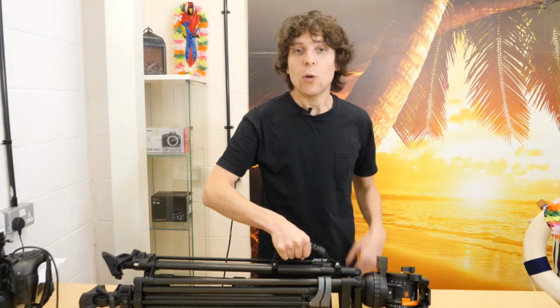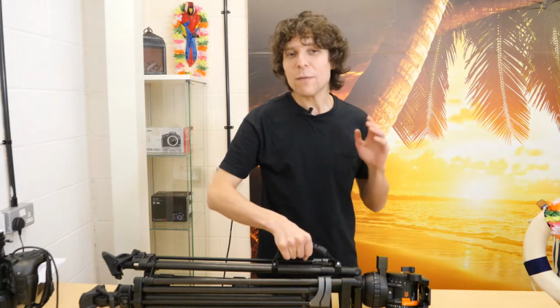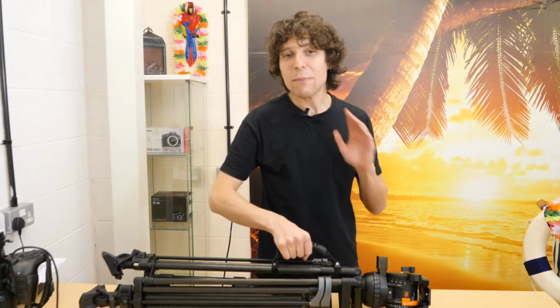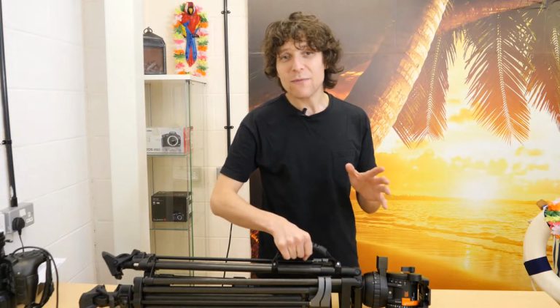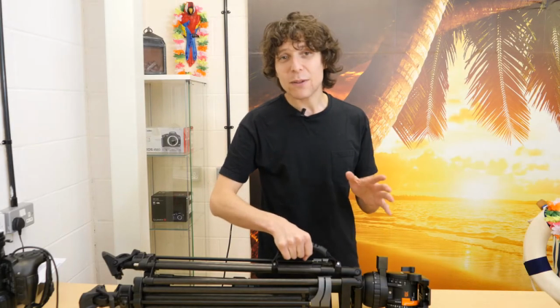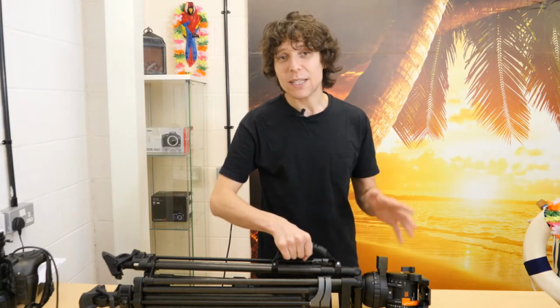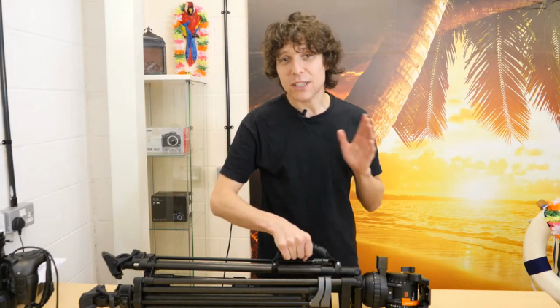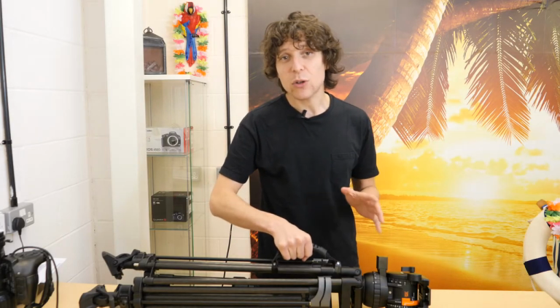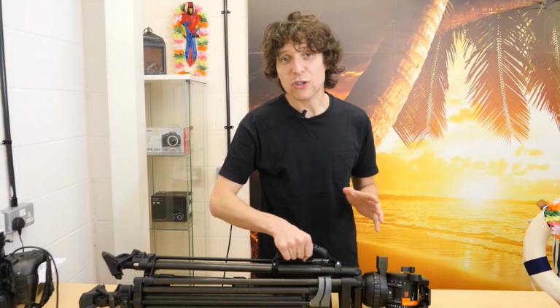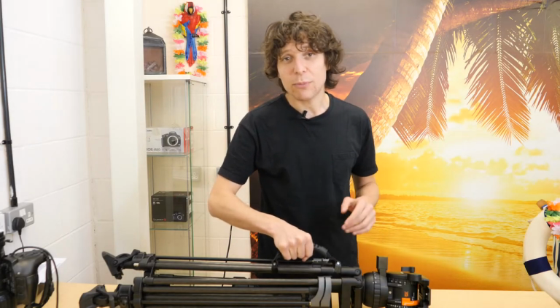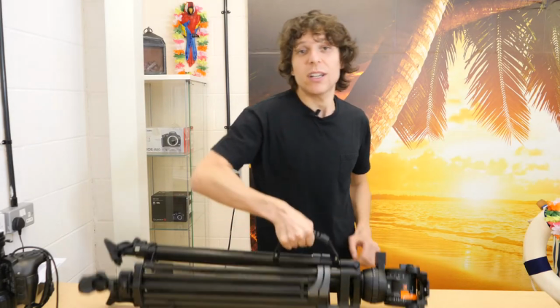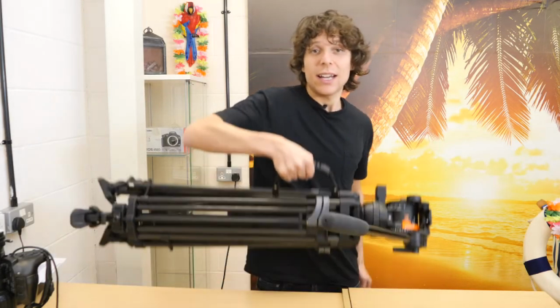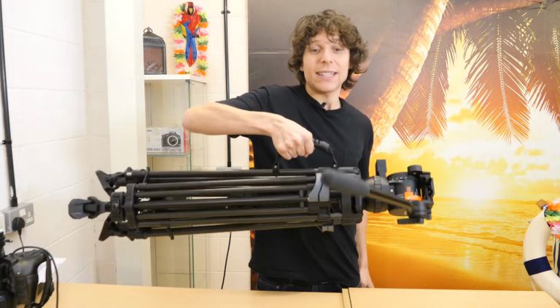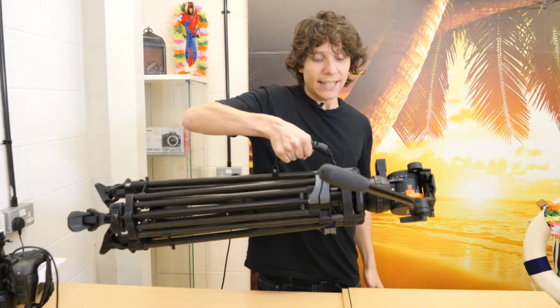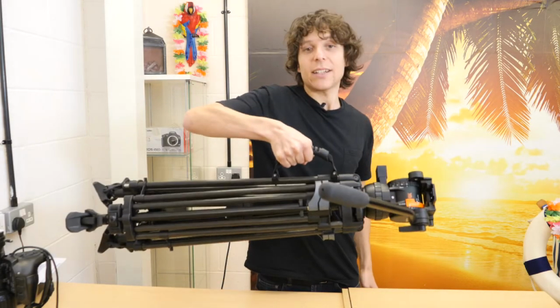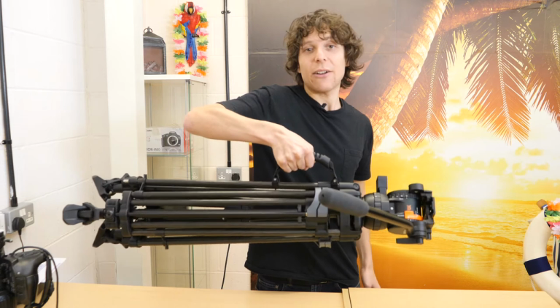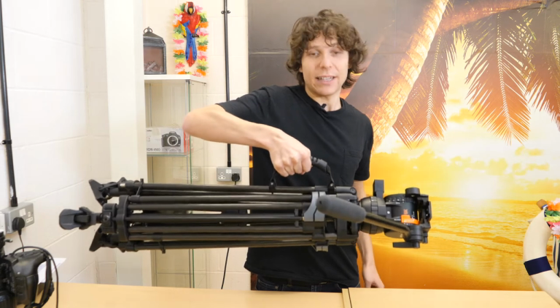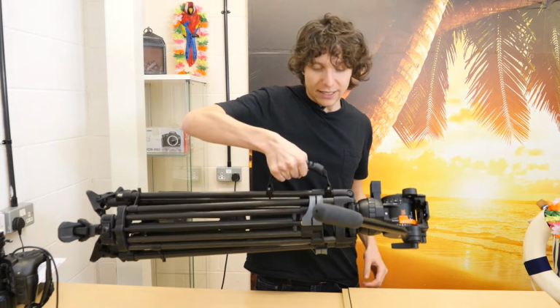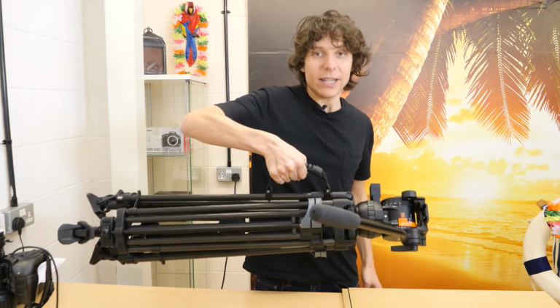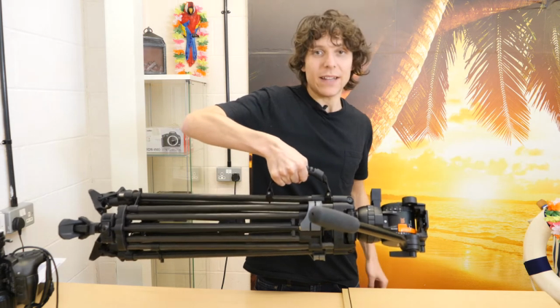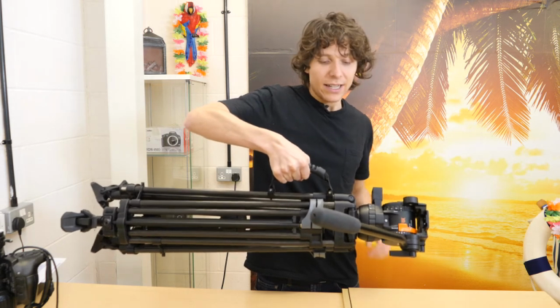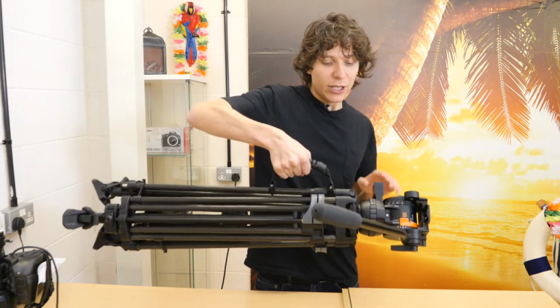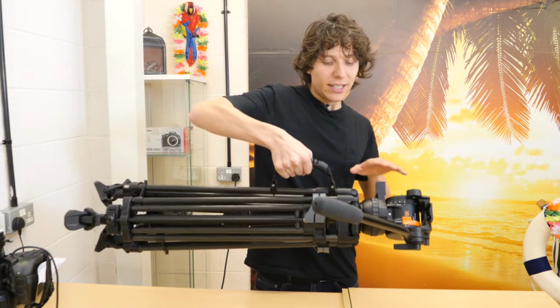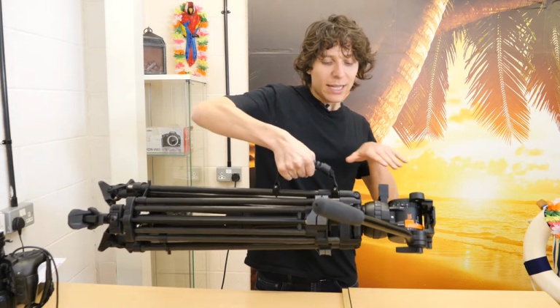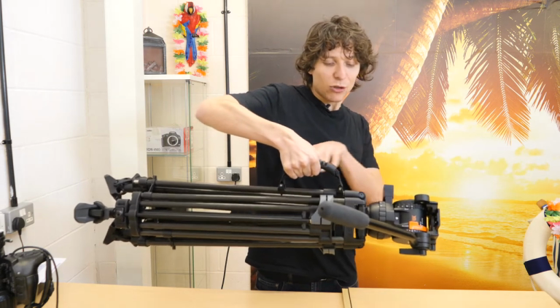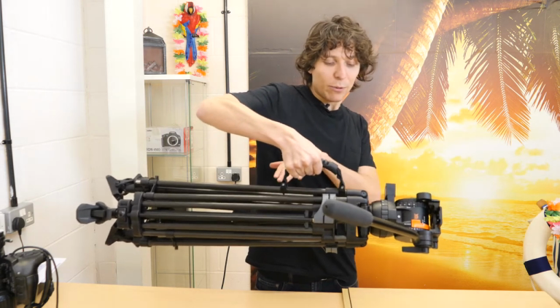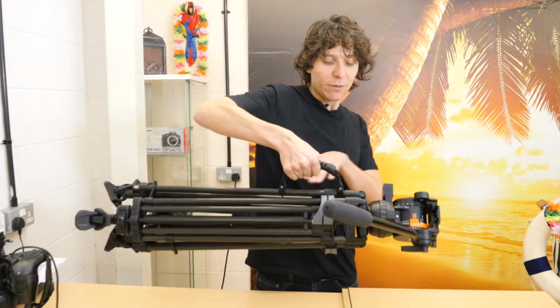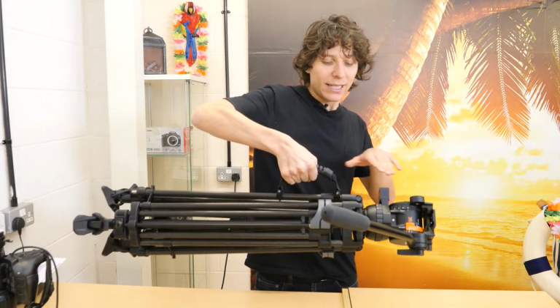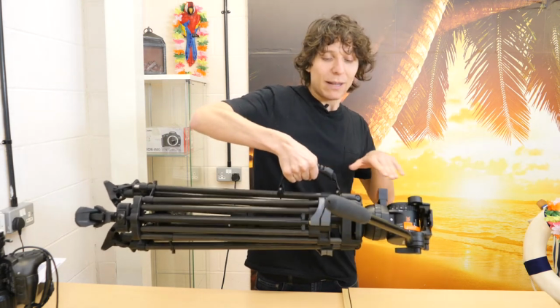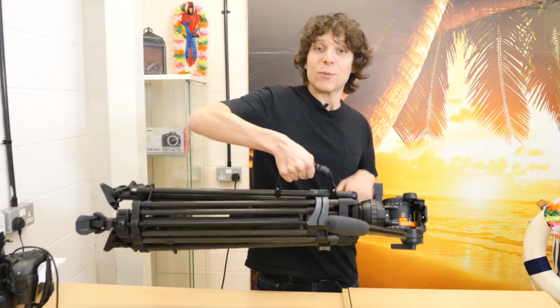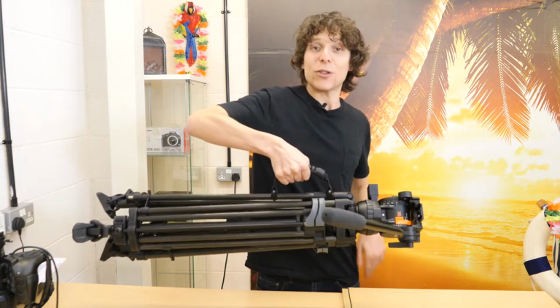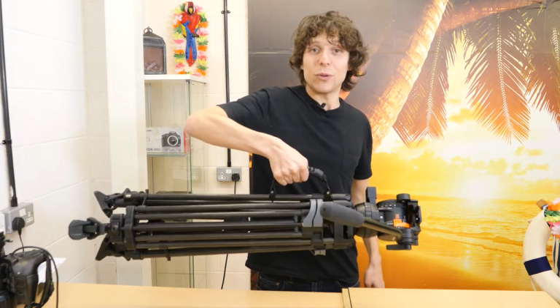One of my many favorite things about this gorgeous tripod is the inline carry handle, so you can keep the tripod completely balanced when on the move.